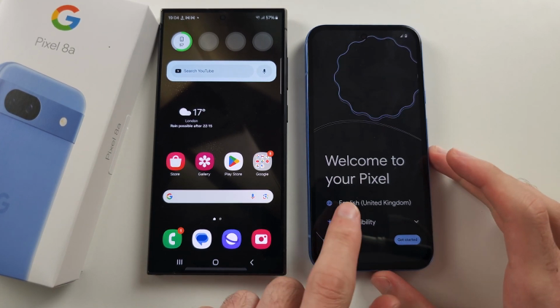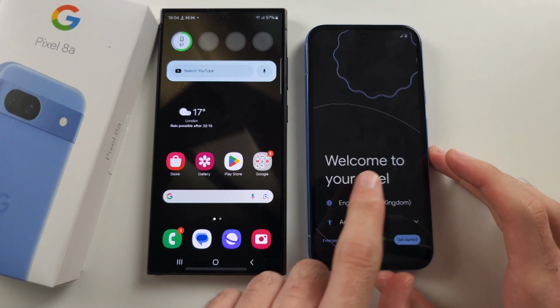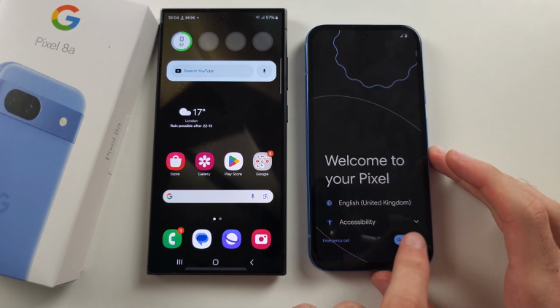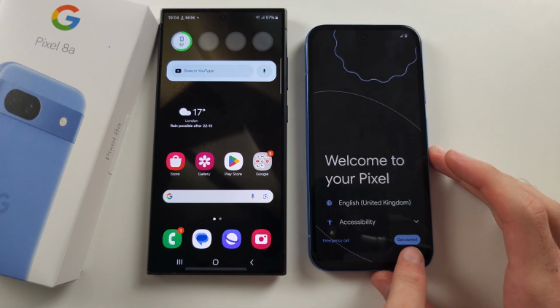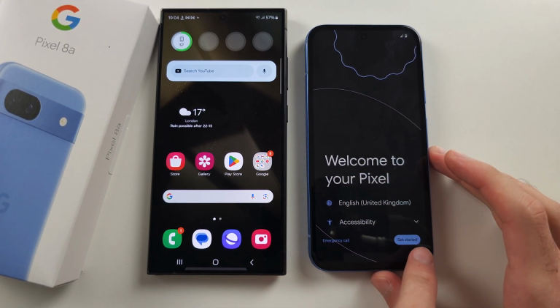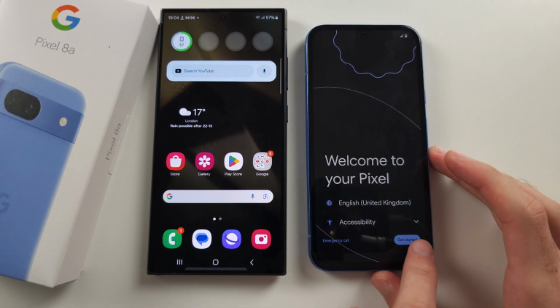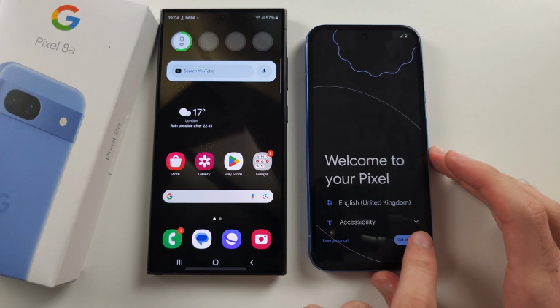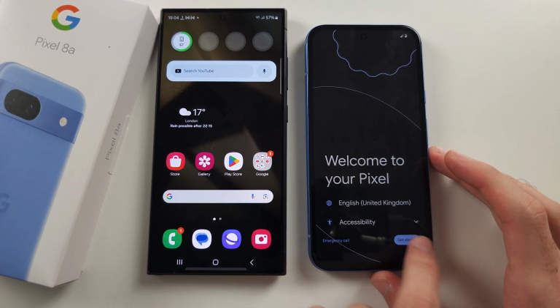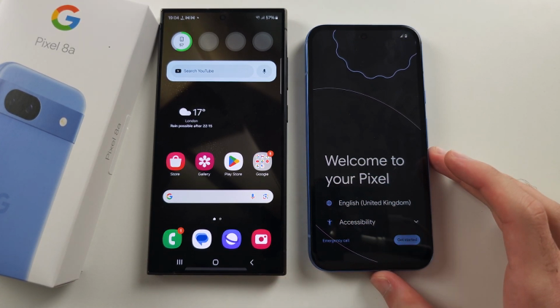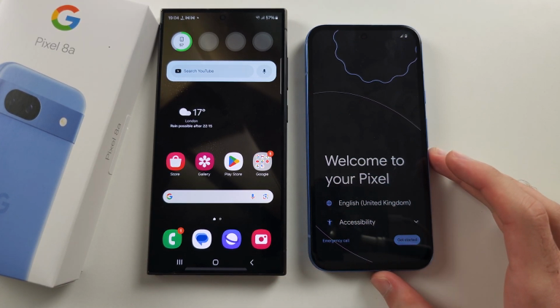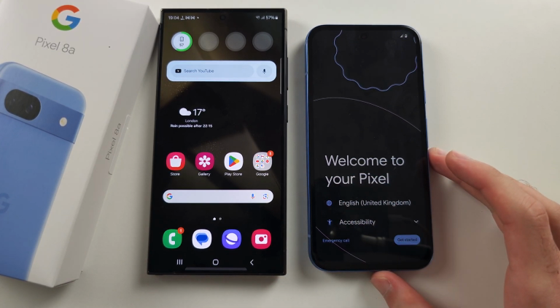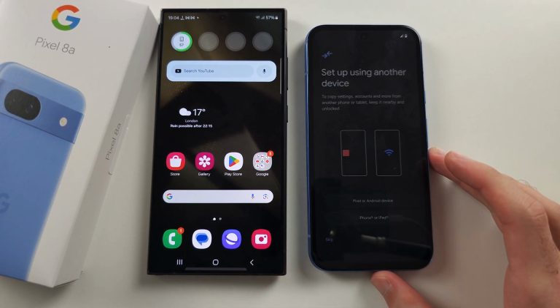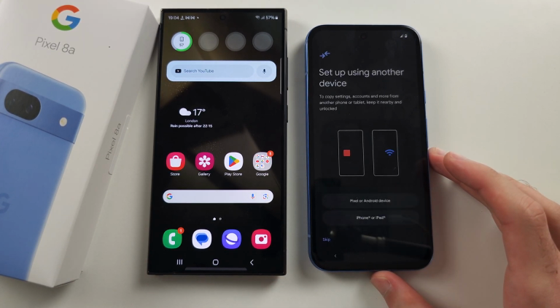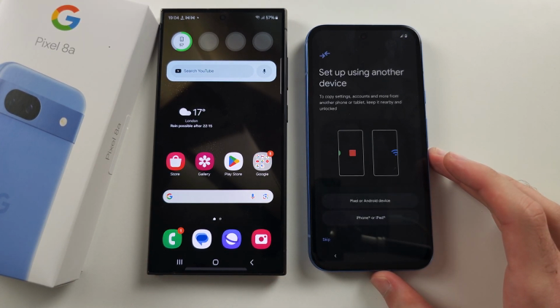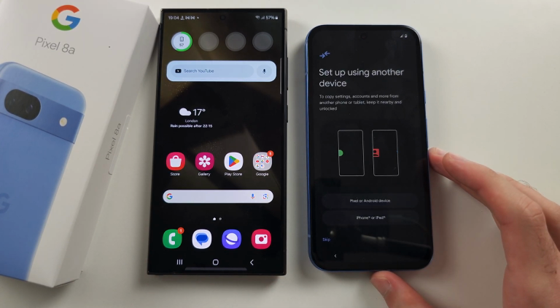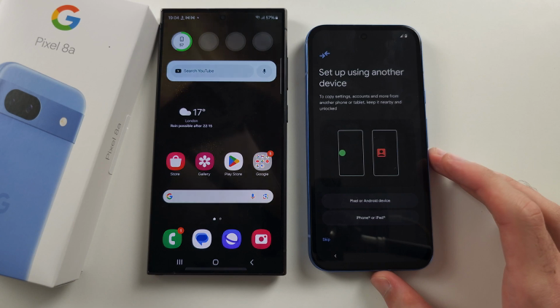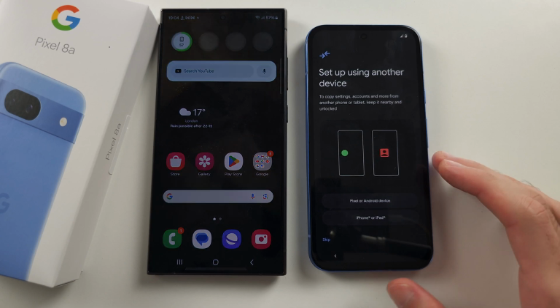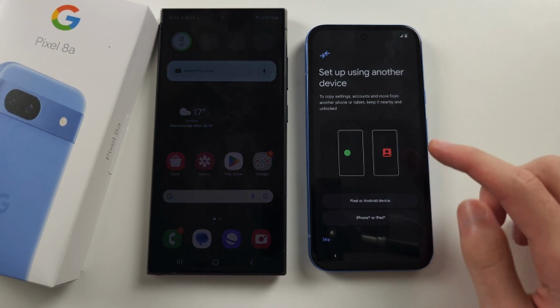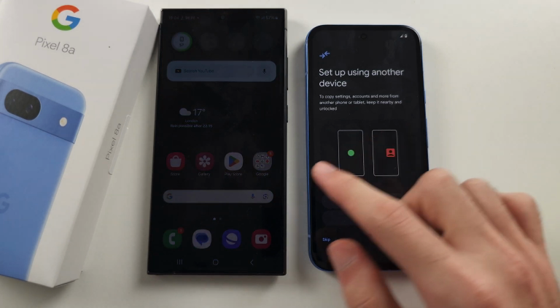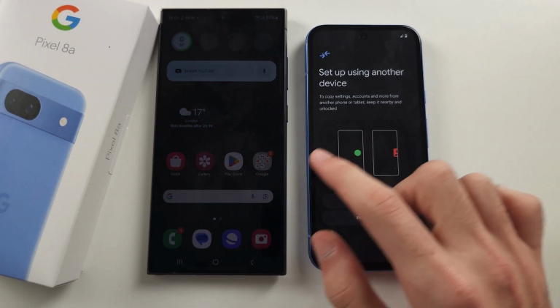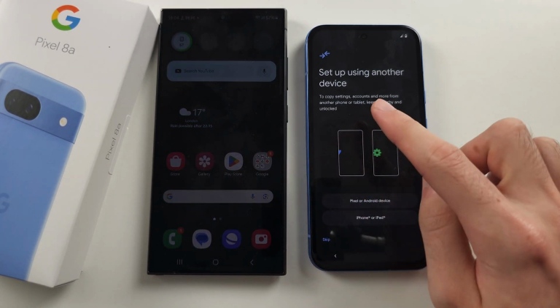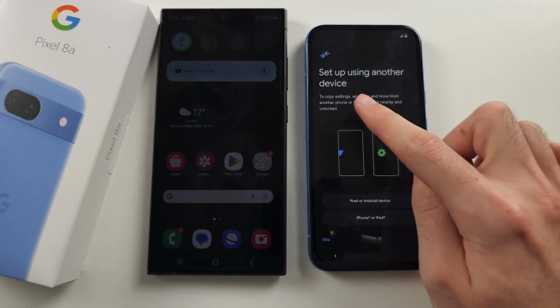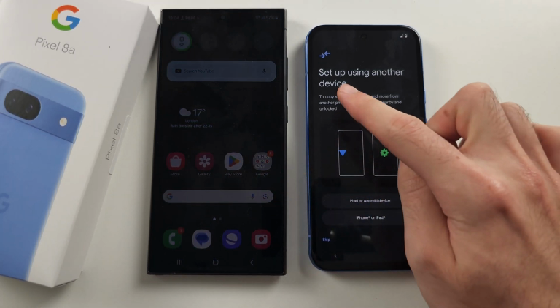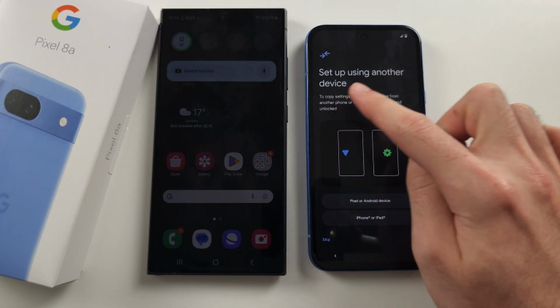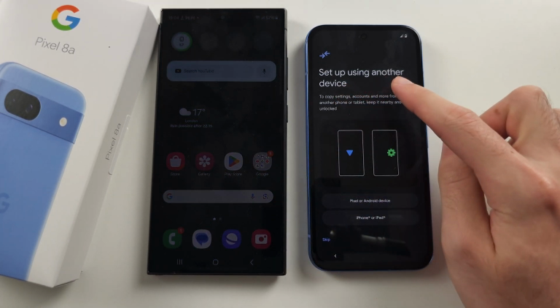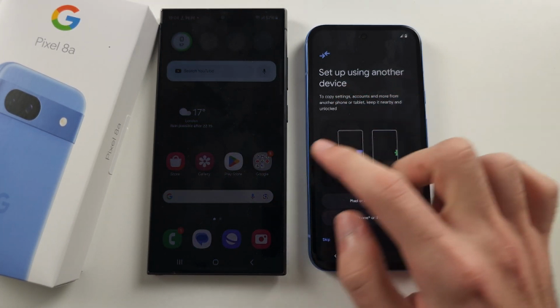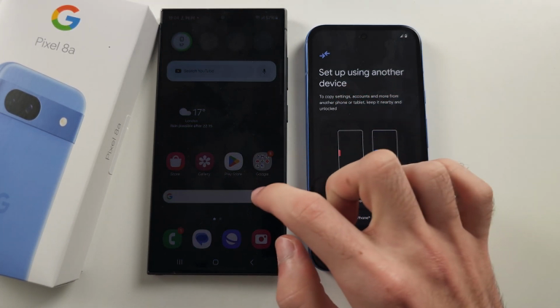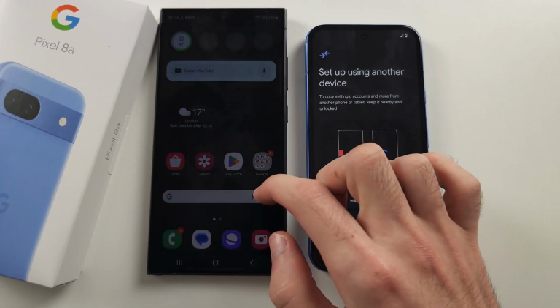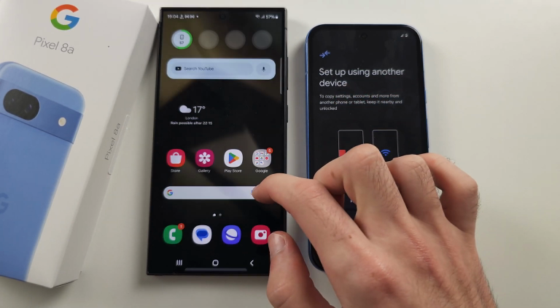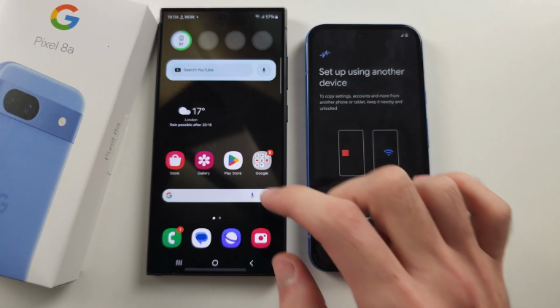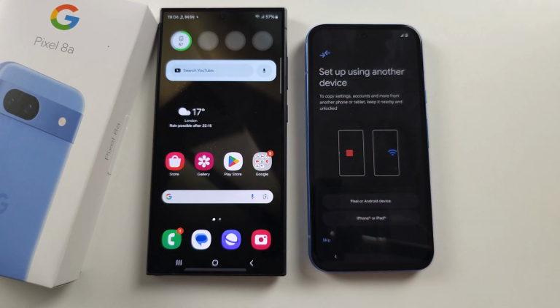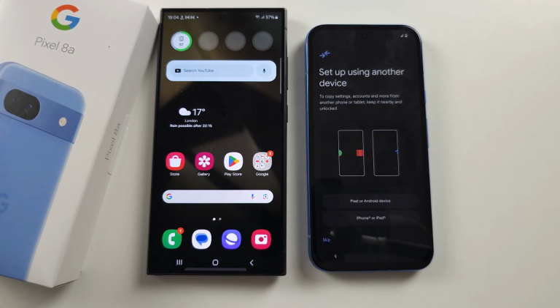When we see this screen, tap Get Started, and it should show Setup using another device.